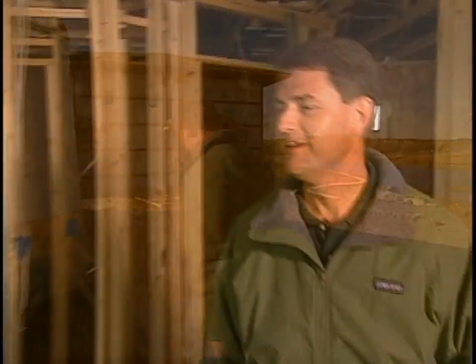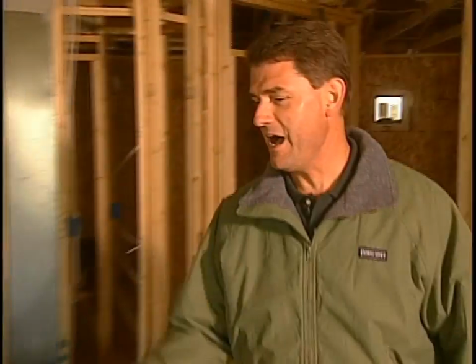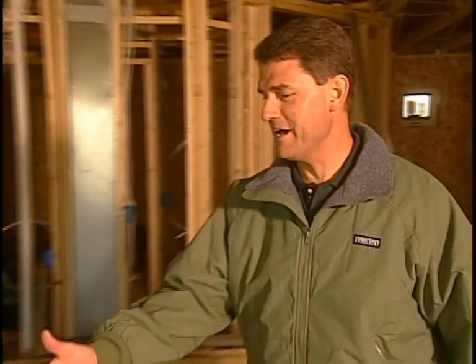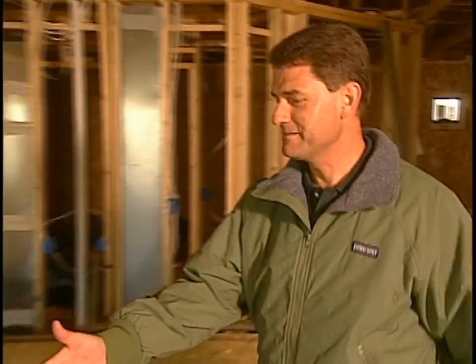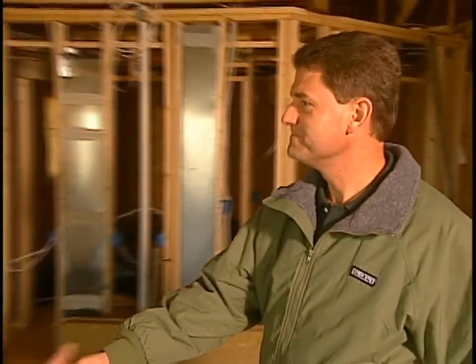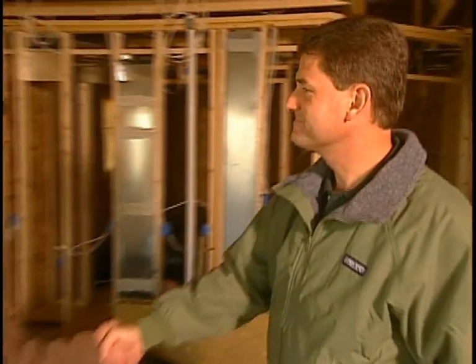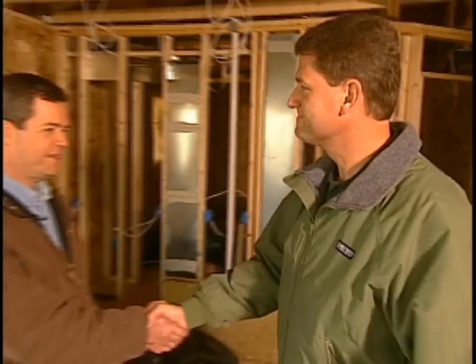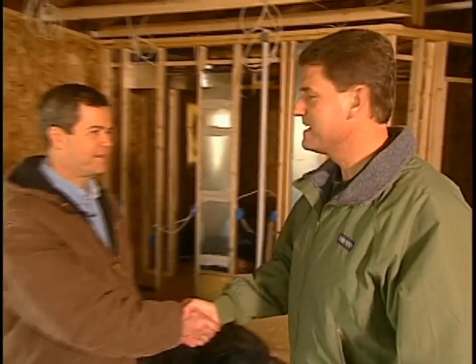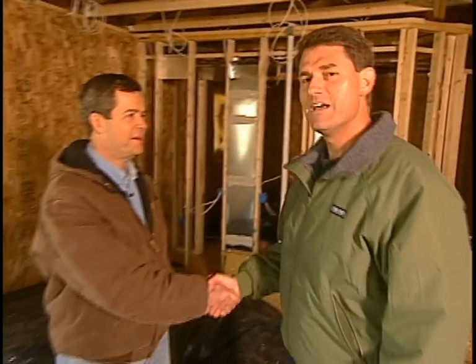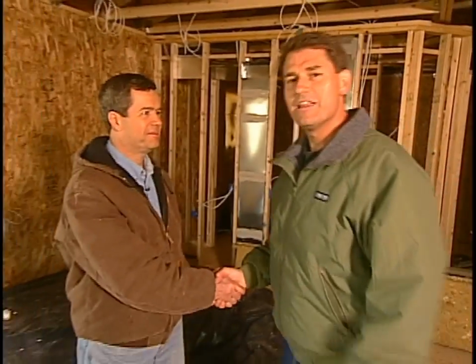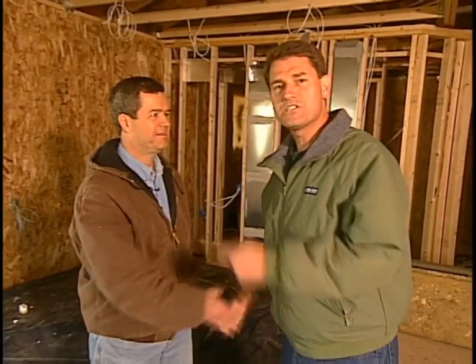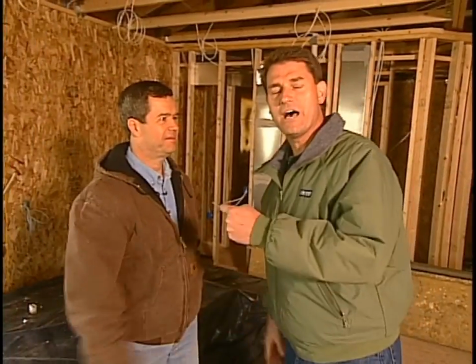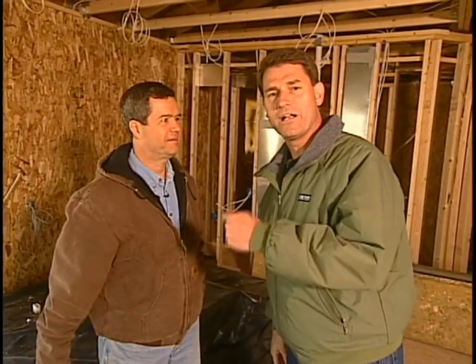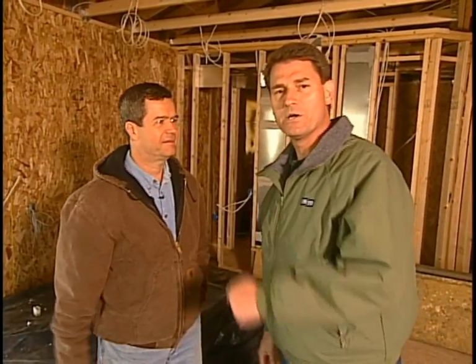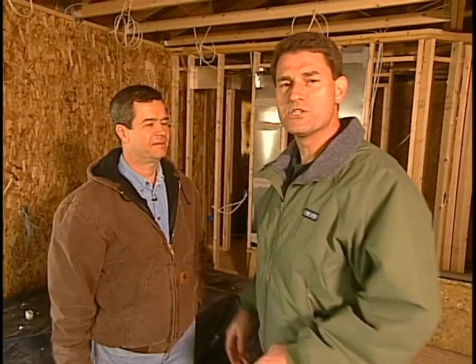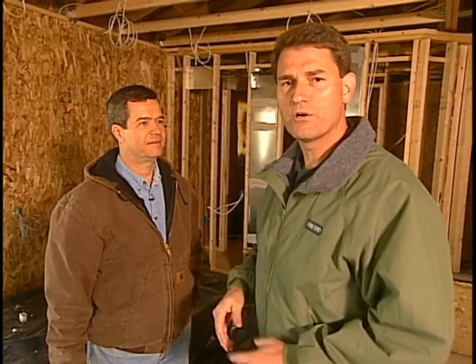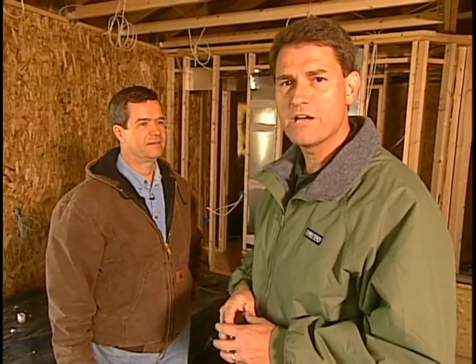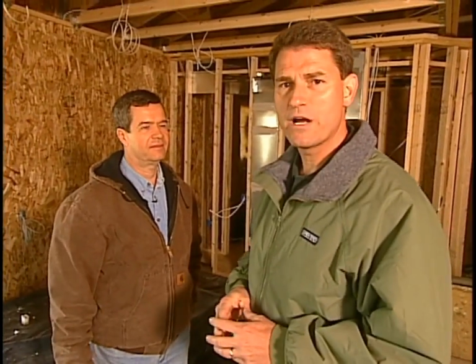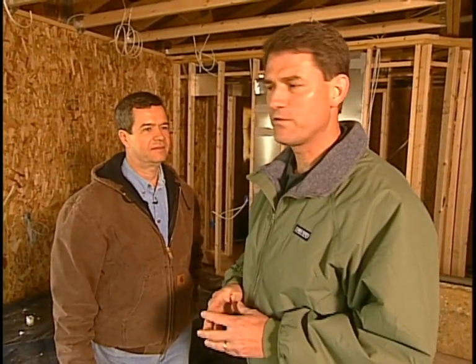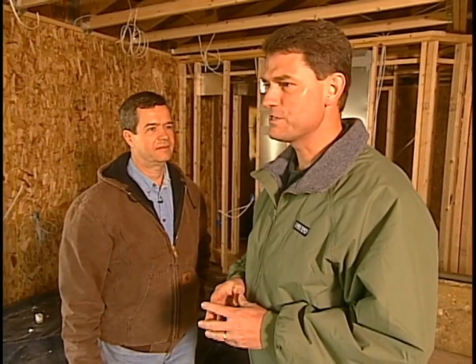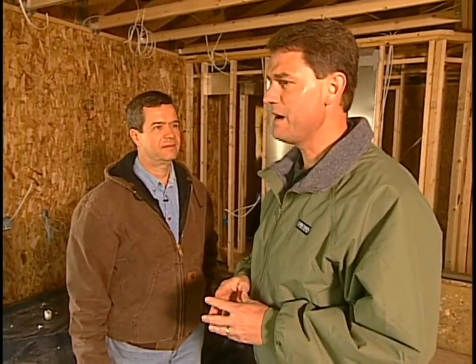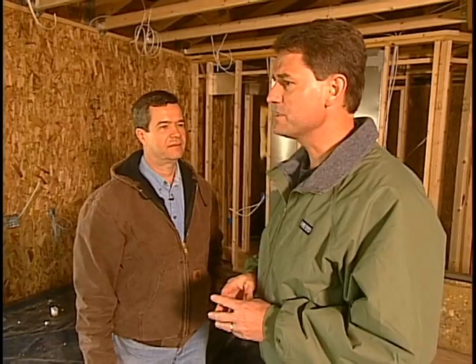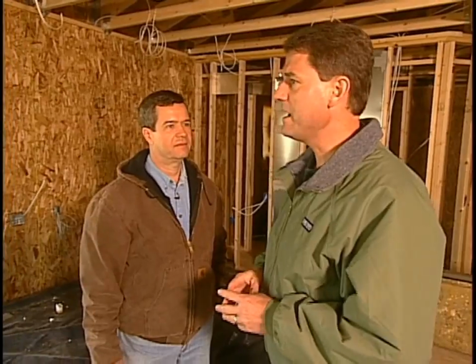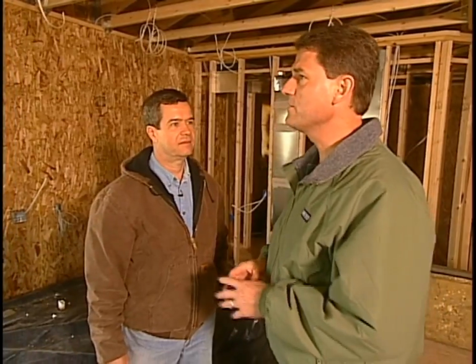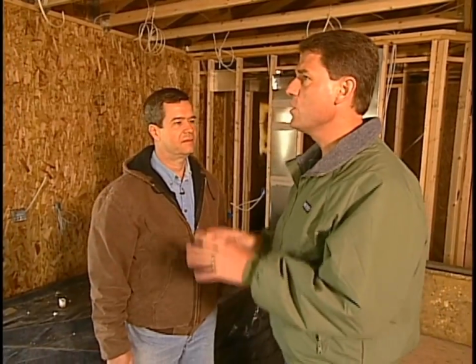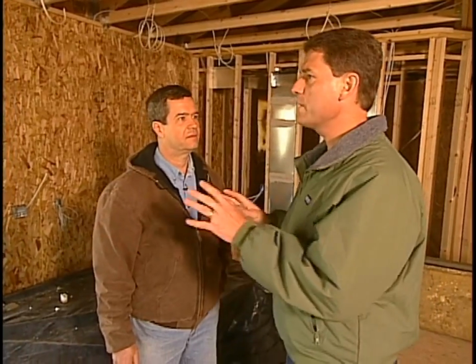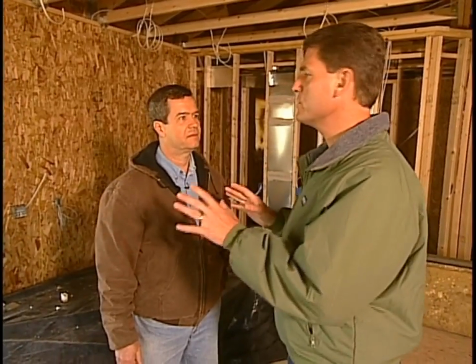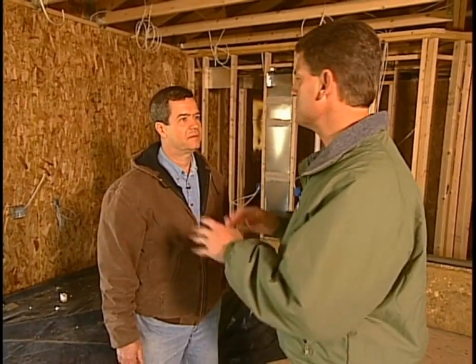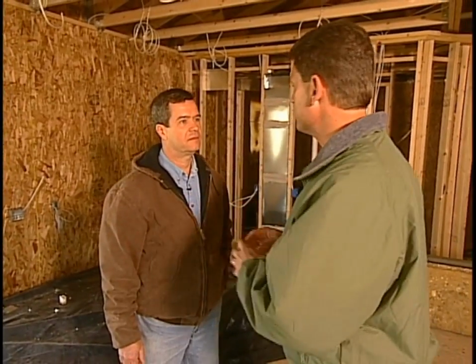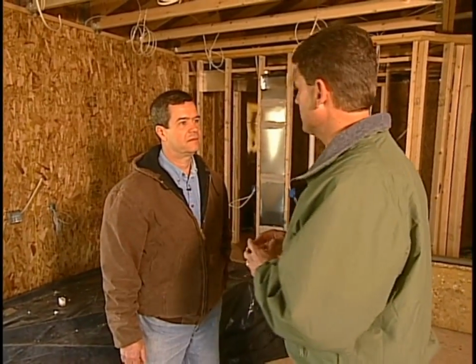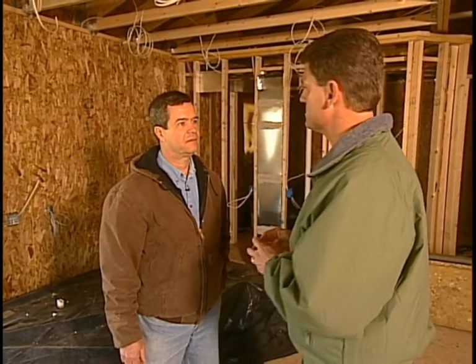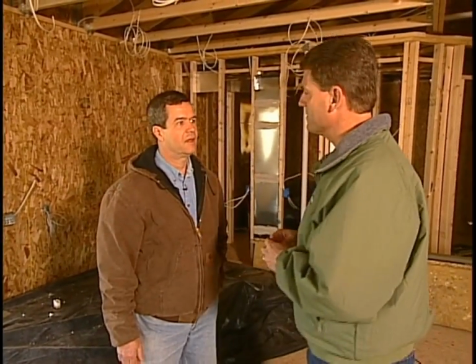Hi, Don. Good morning, Pete. Thanks for coming. This is Don Otto — he's the general contractor for this house. Don, what are you using to insulate this house?